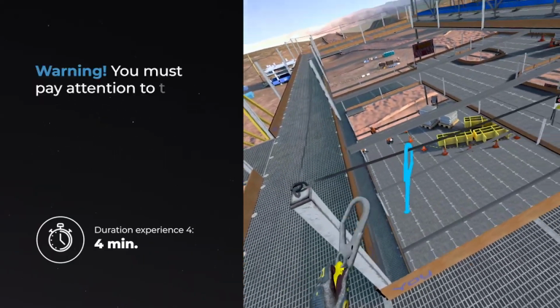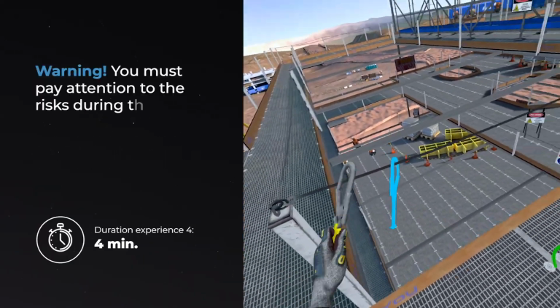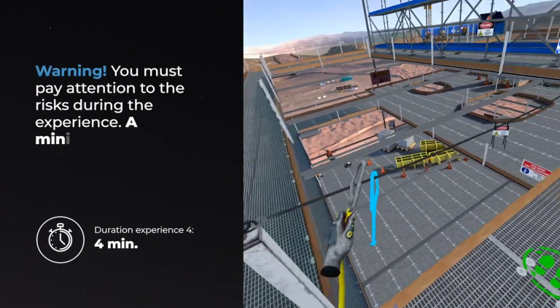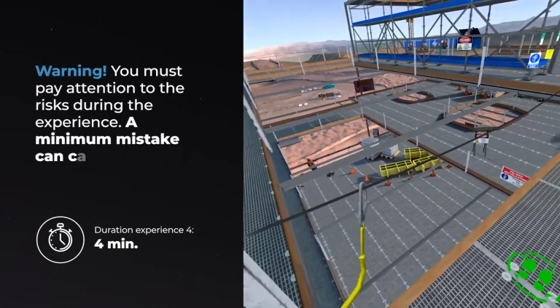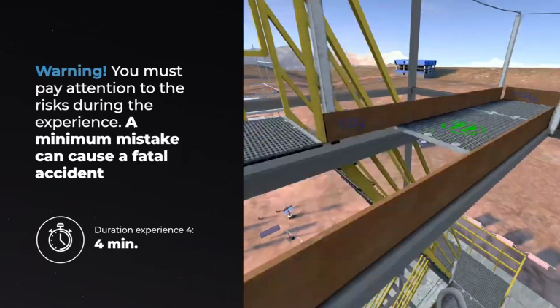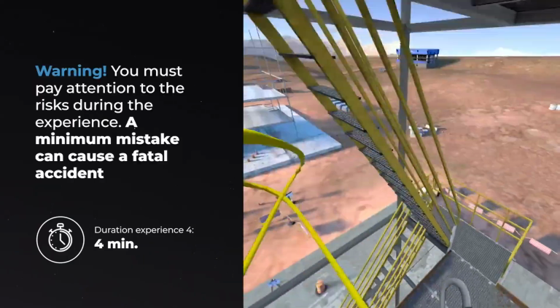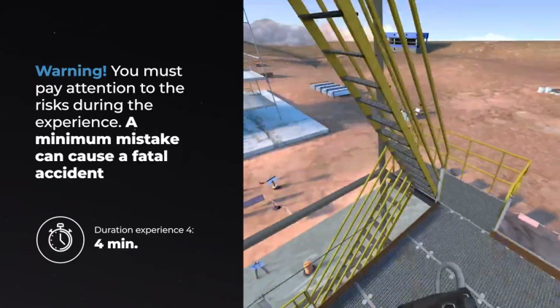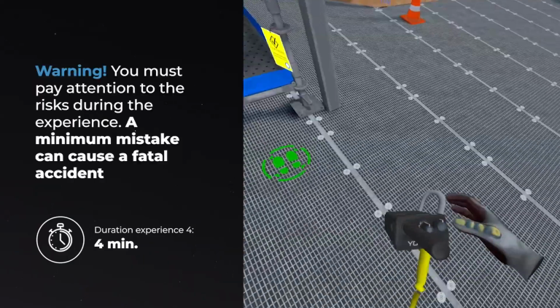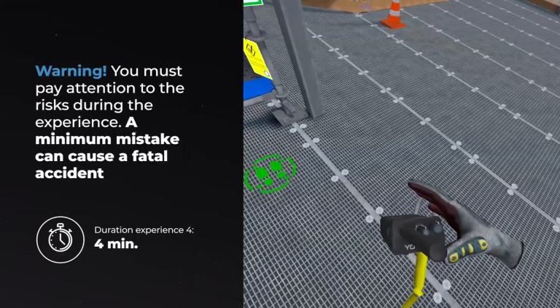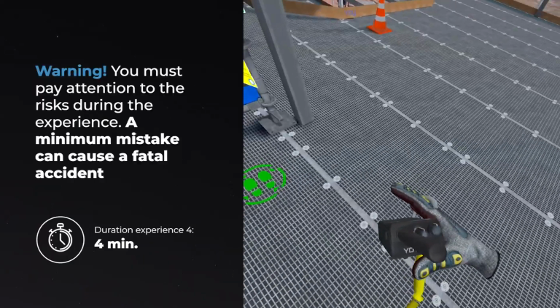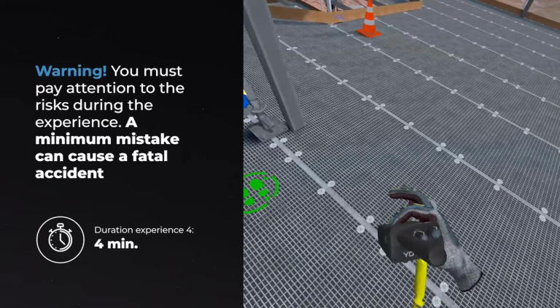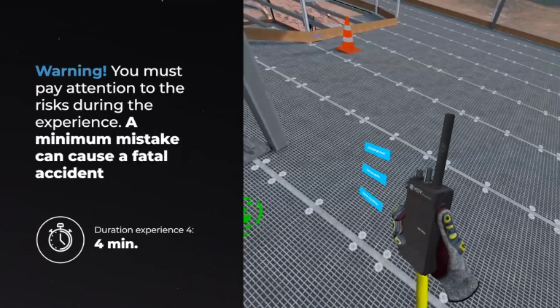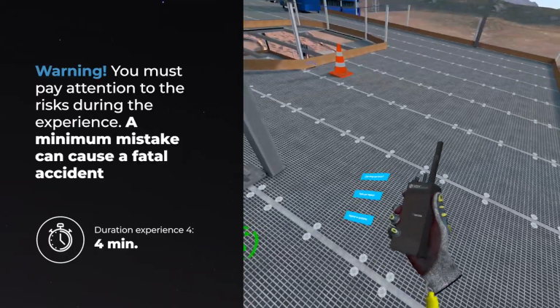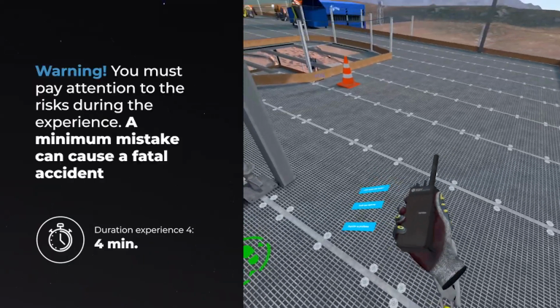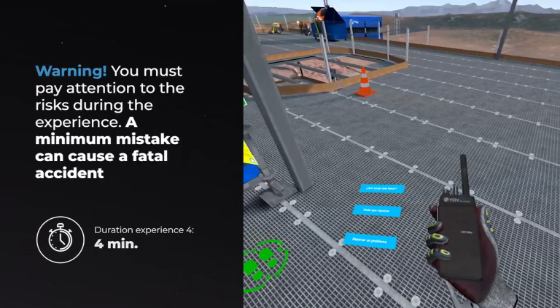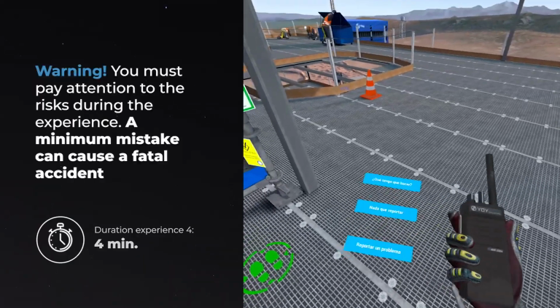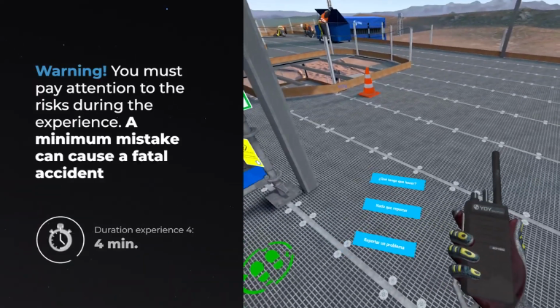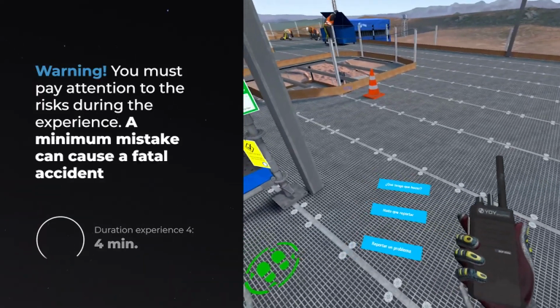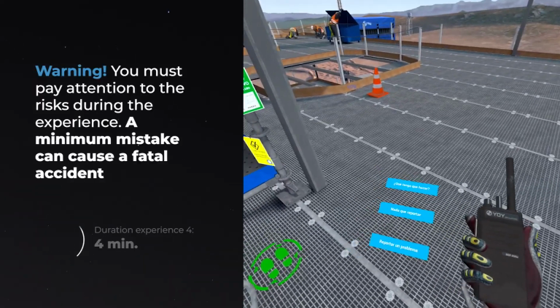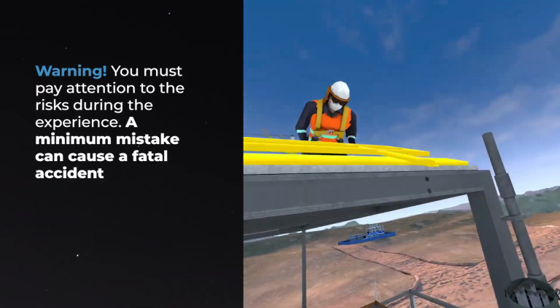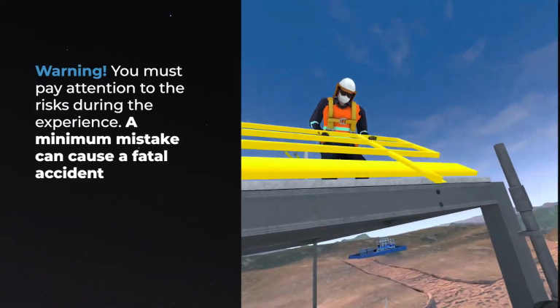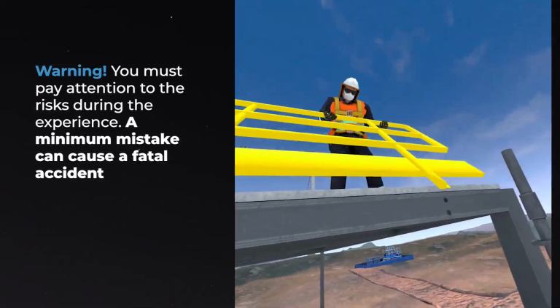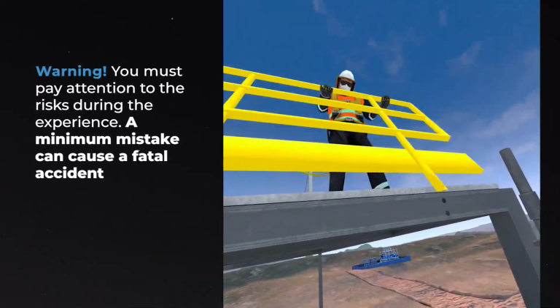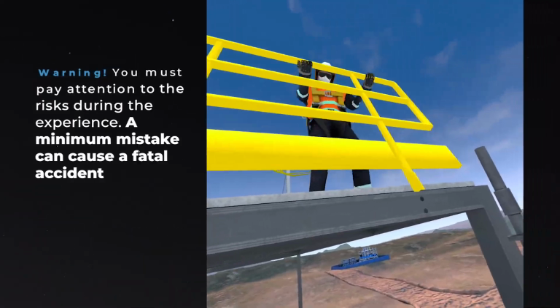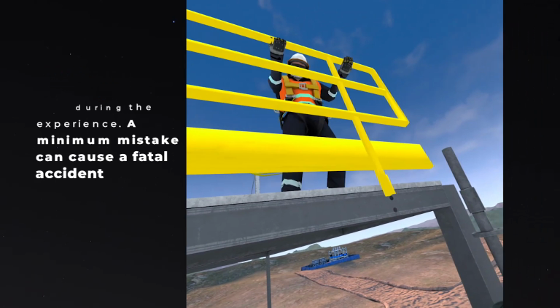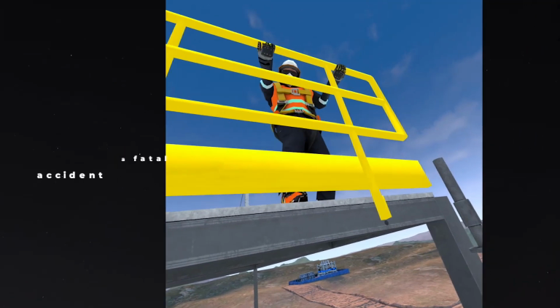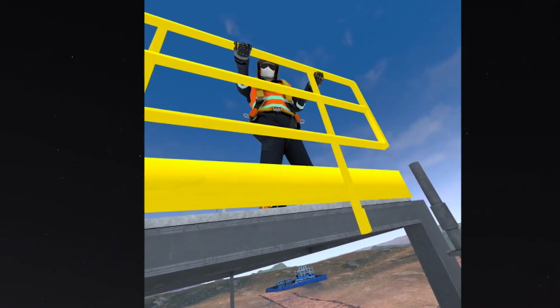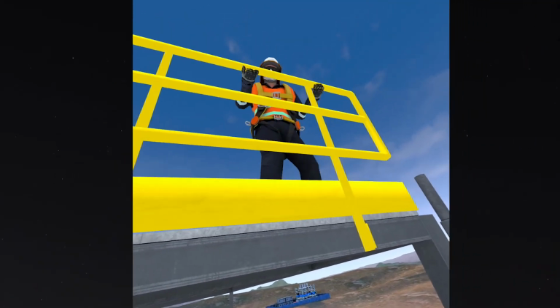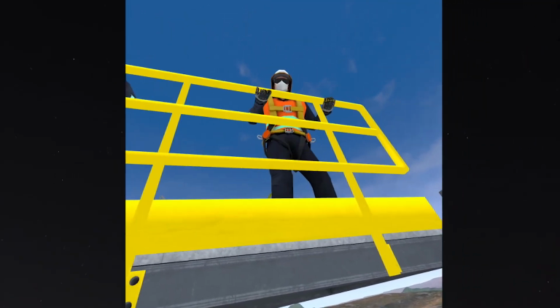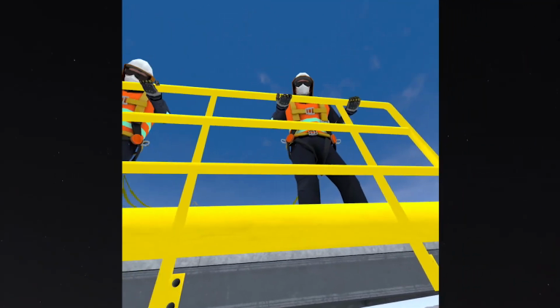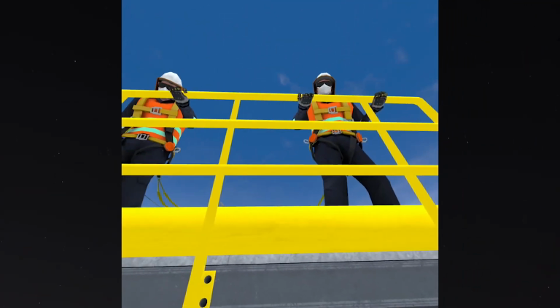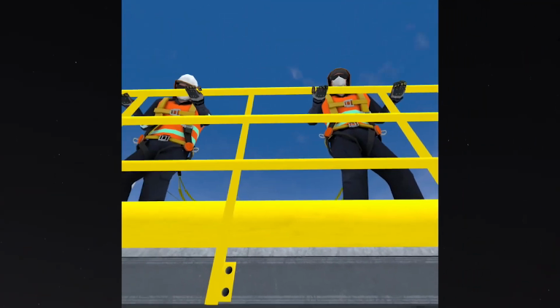Warning! You must pay attention to the risks during the experience. A minimum mistake can cause a fatal accident.